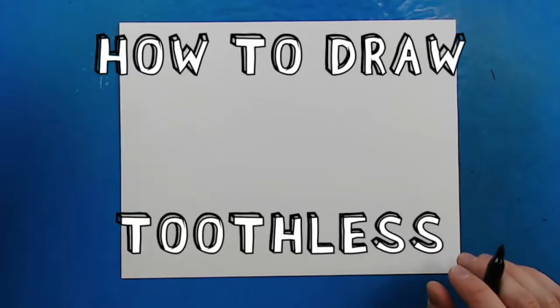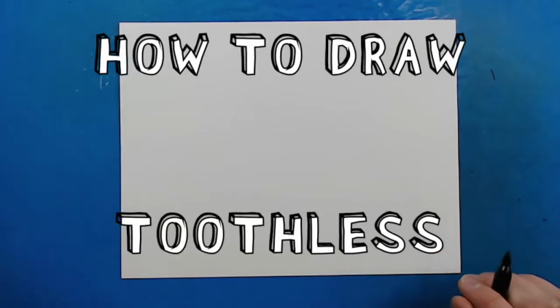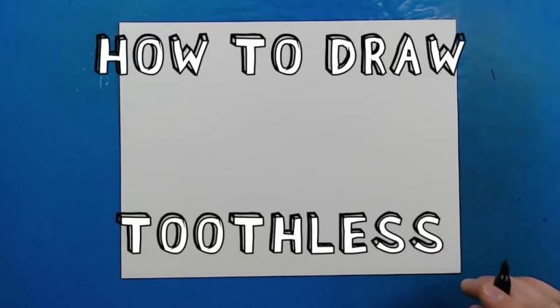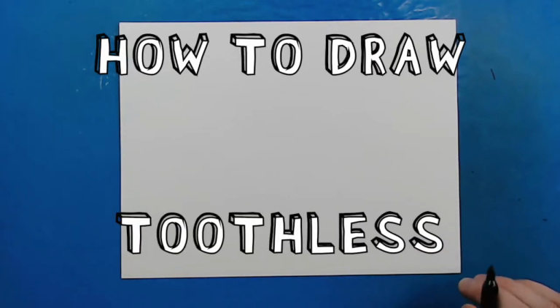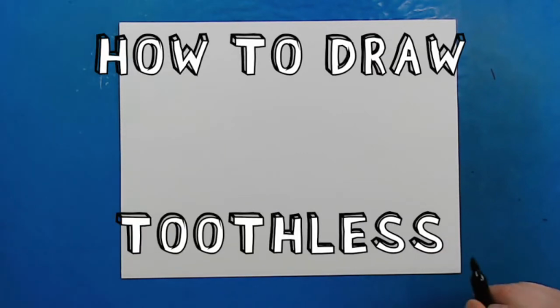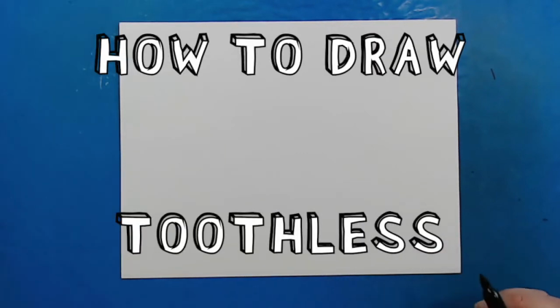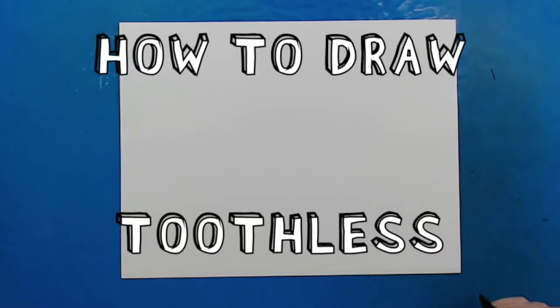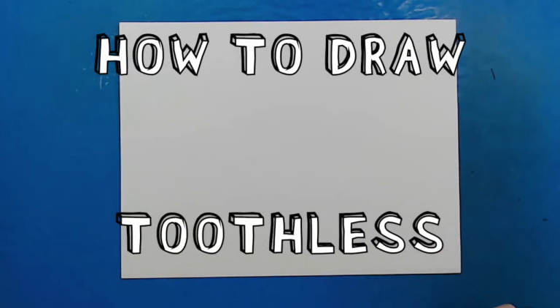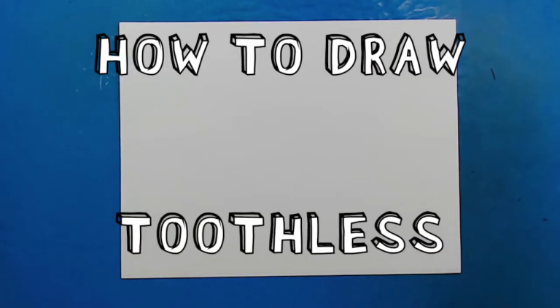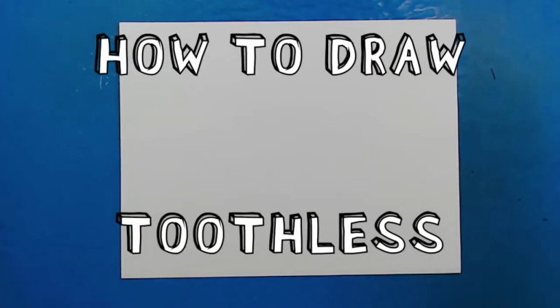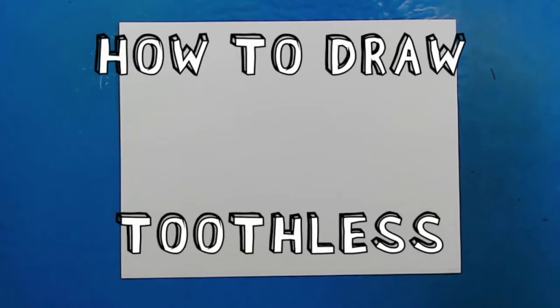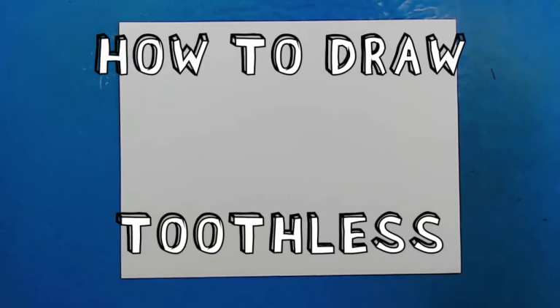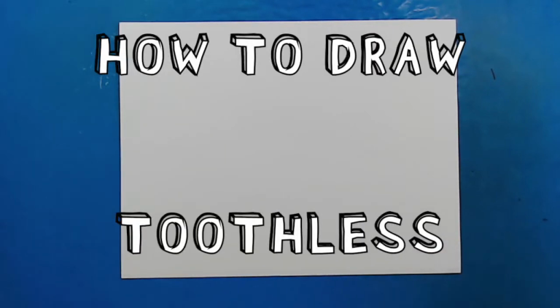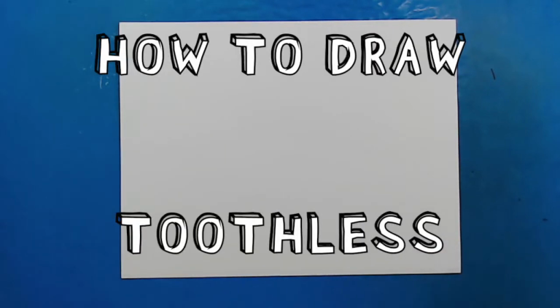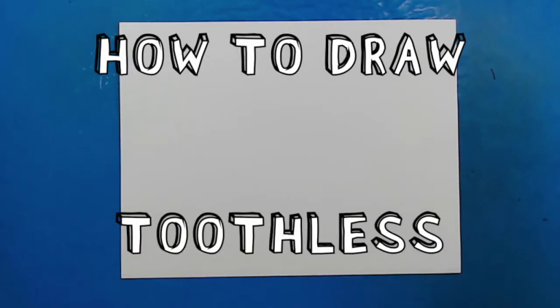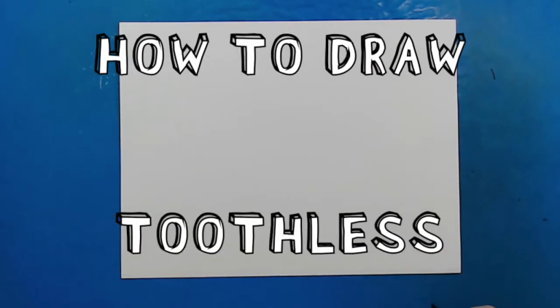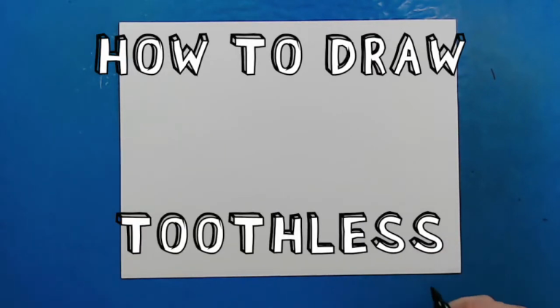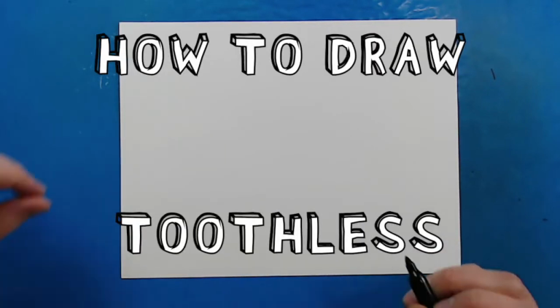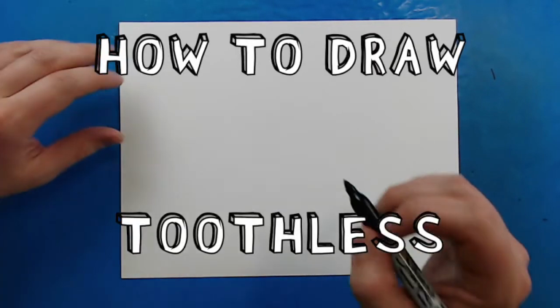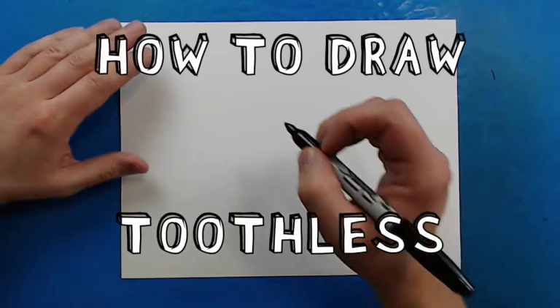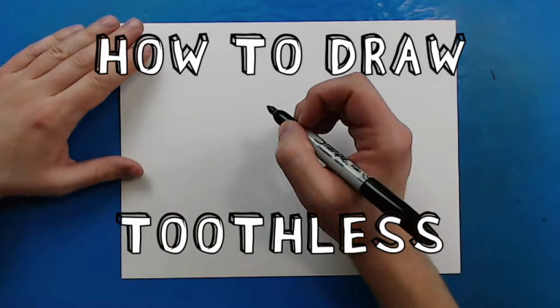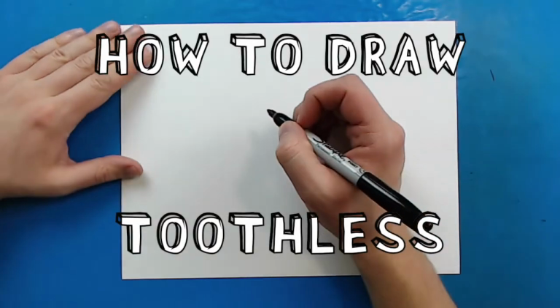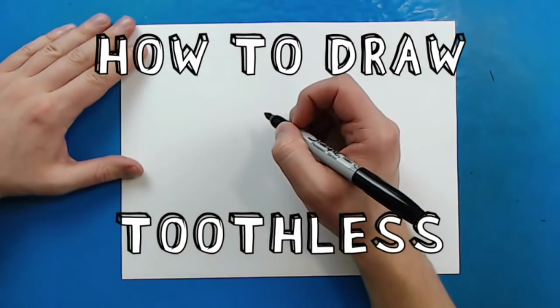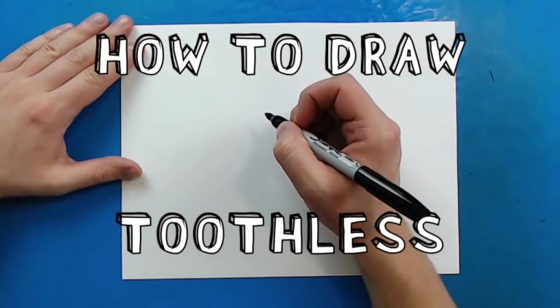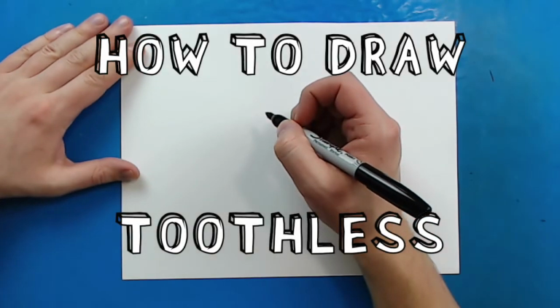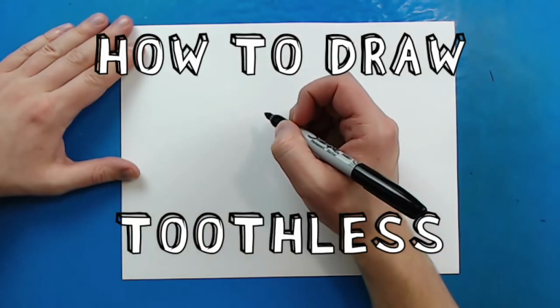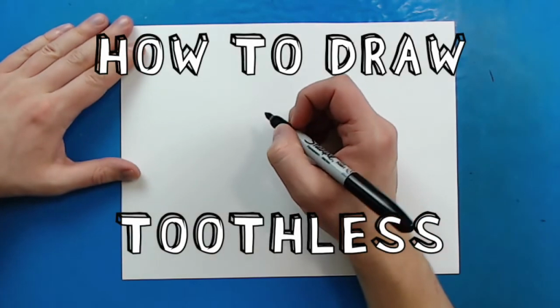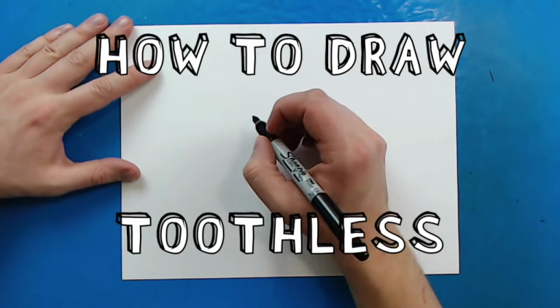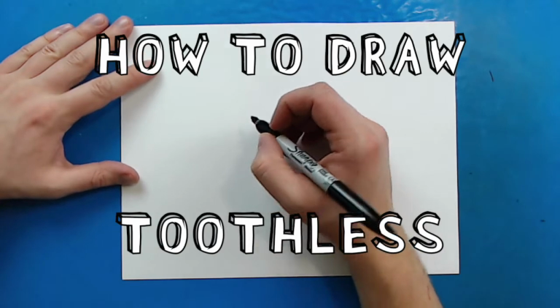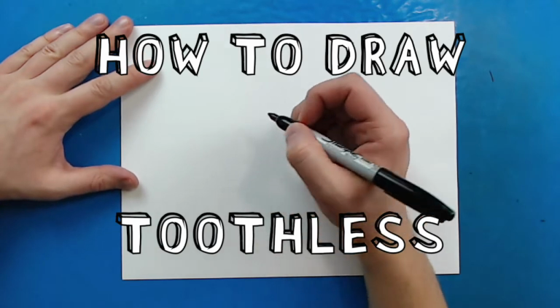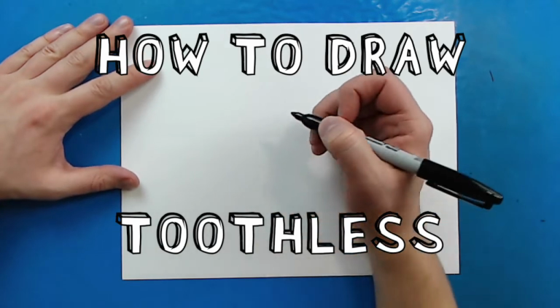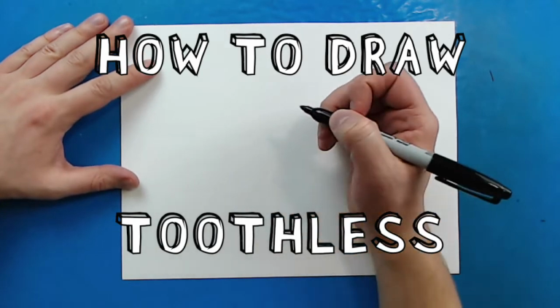Hey everyone, how's it going? Today I want to show you guys how to draw Toothless flying.